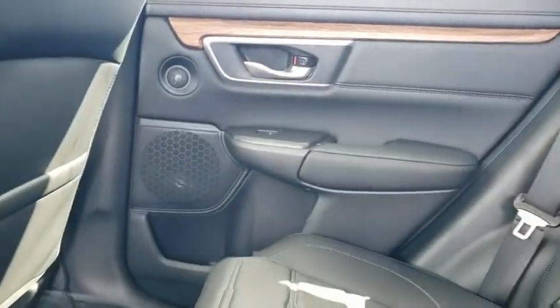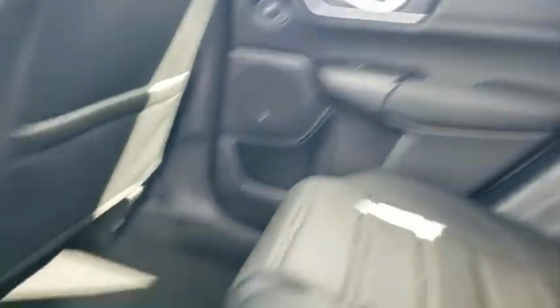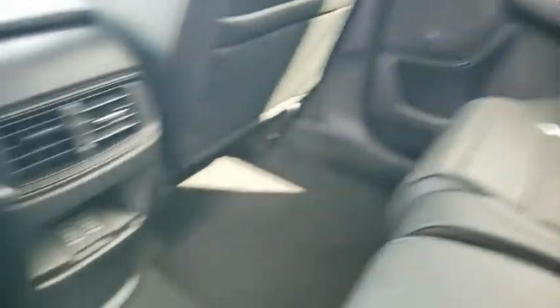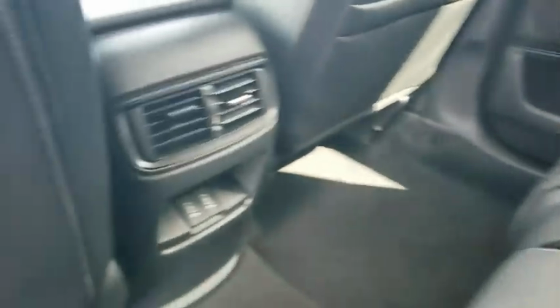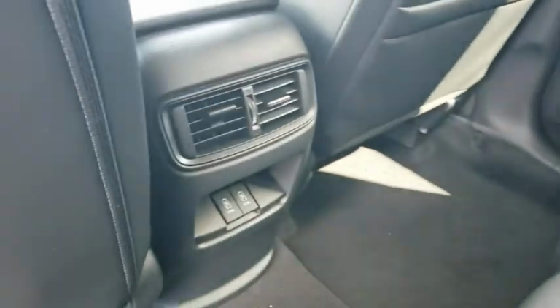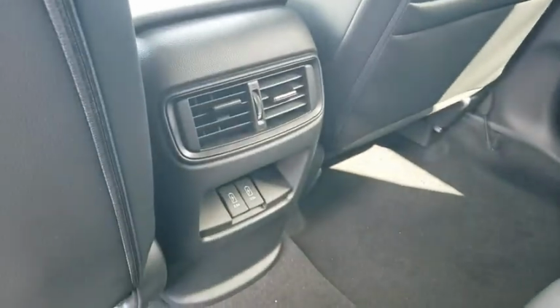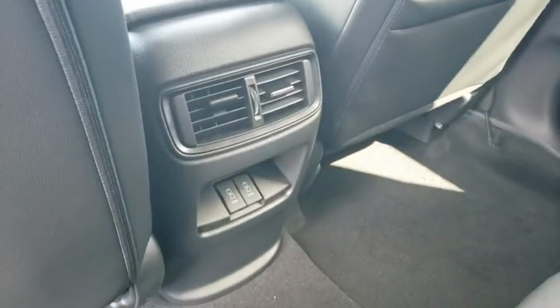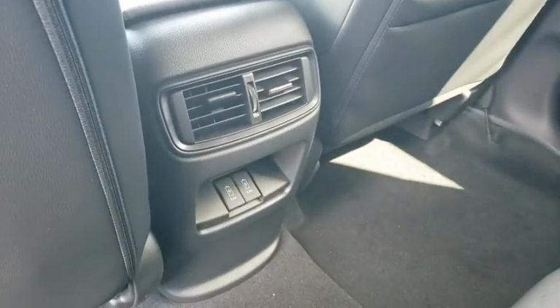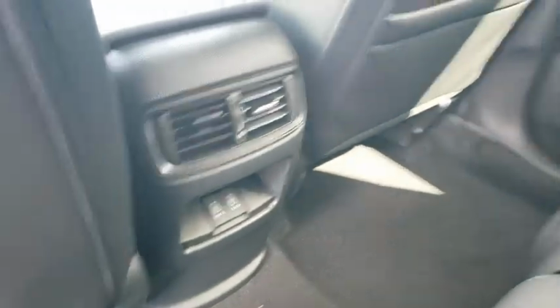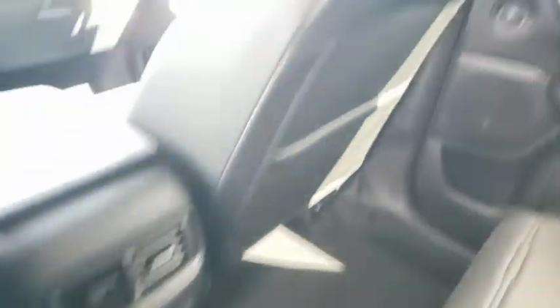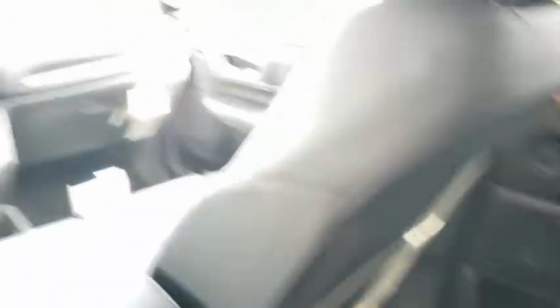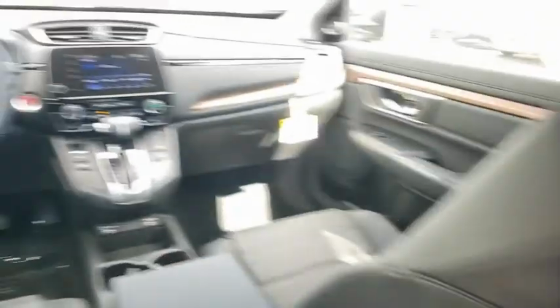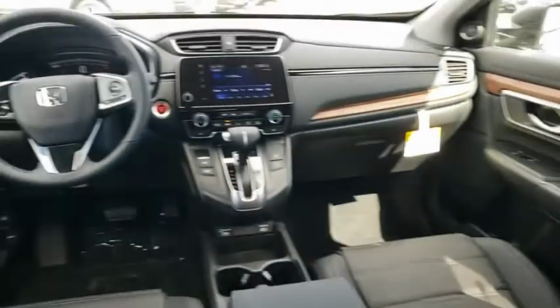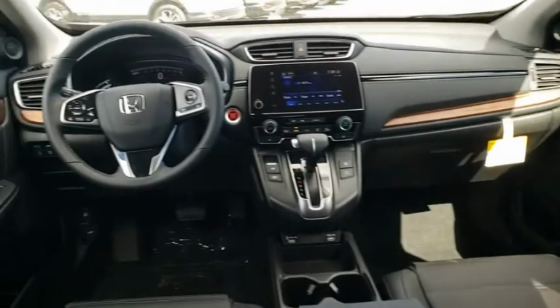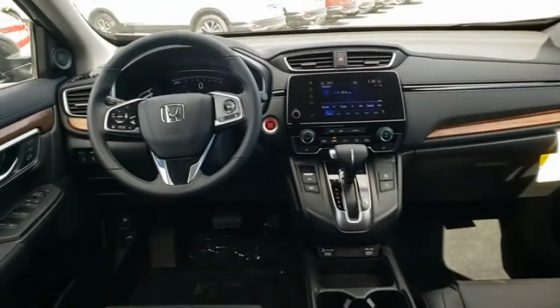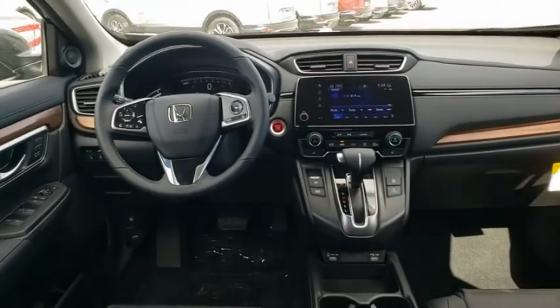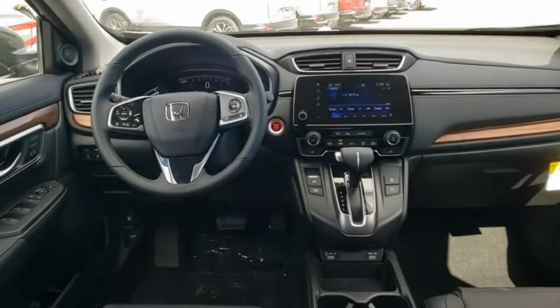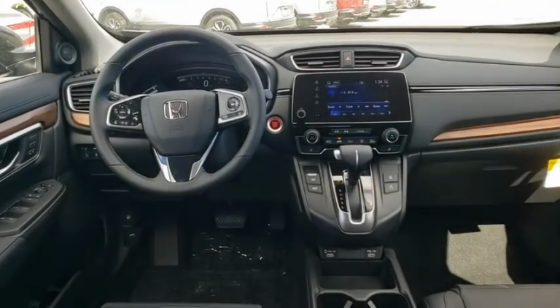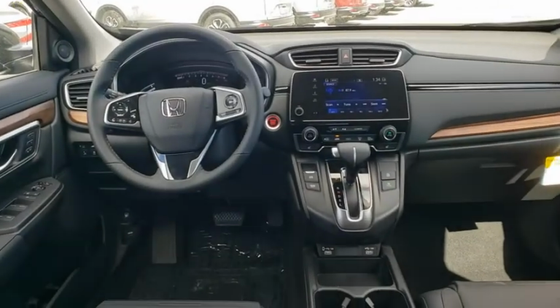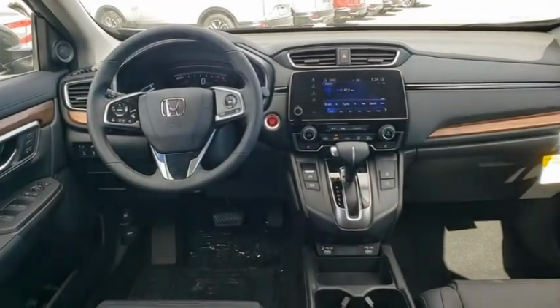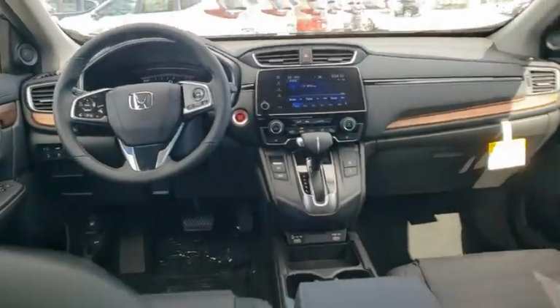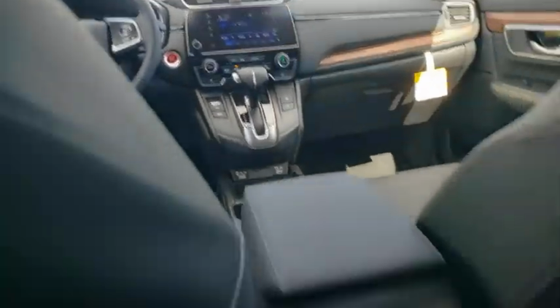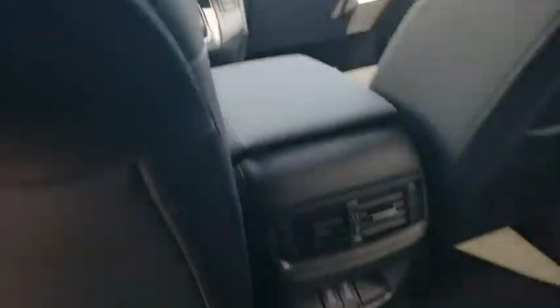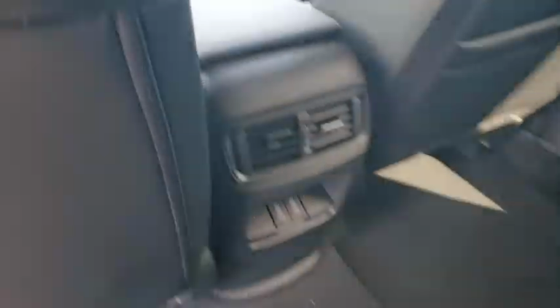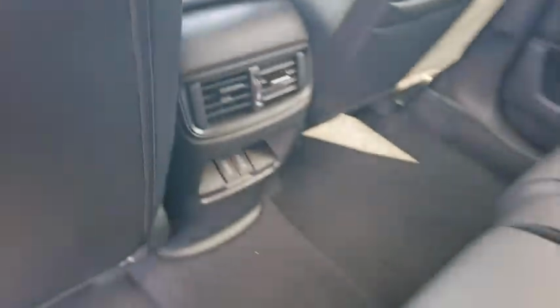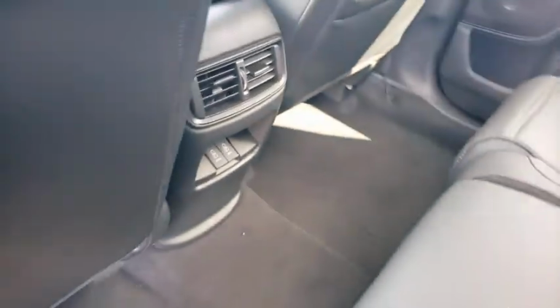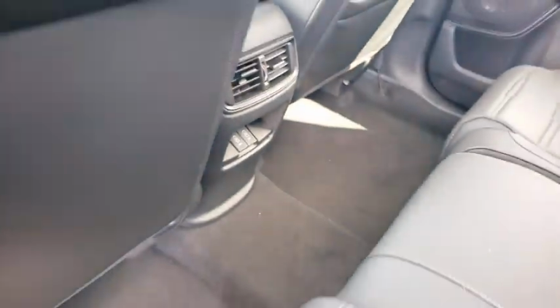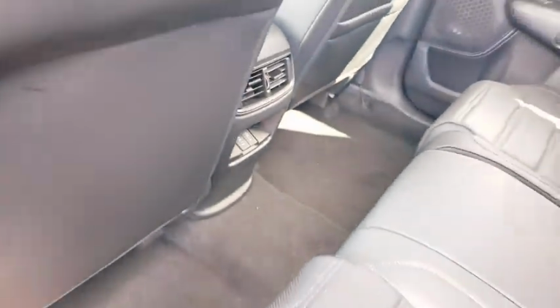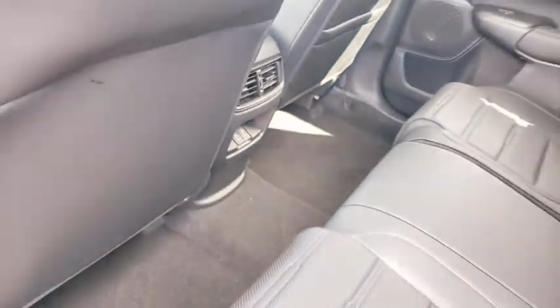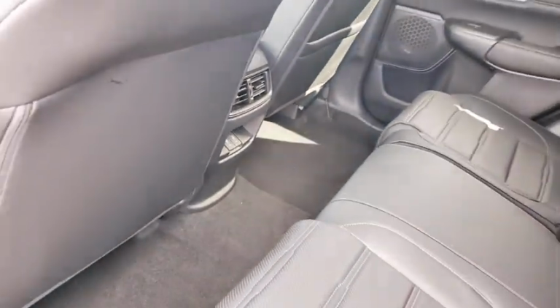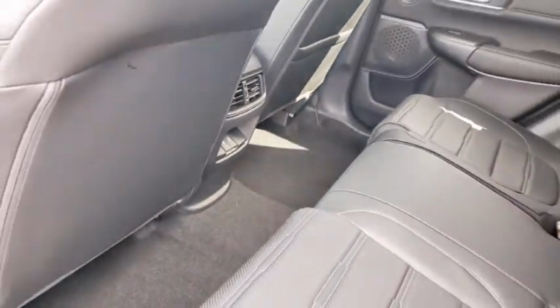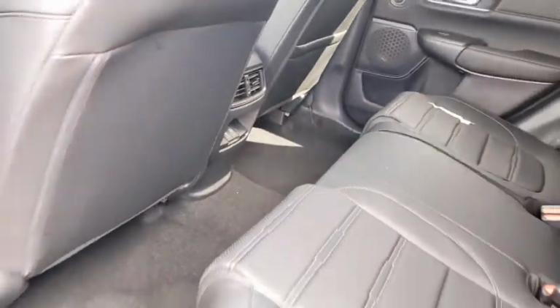Electronic stability control, security system, trip computer, power windows, brake assist, tachometer, and panic alarm.